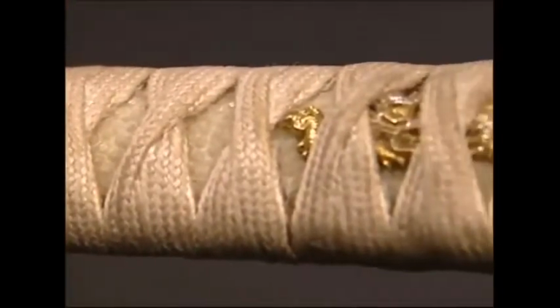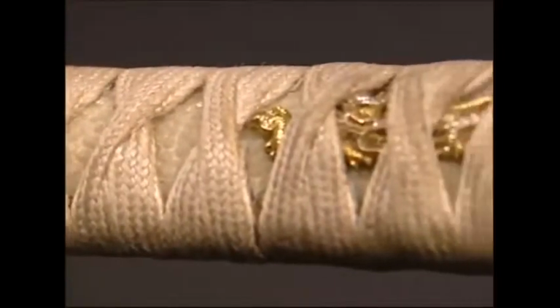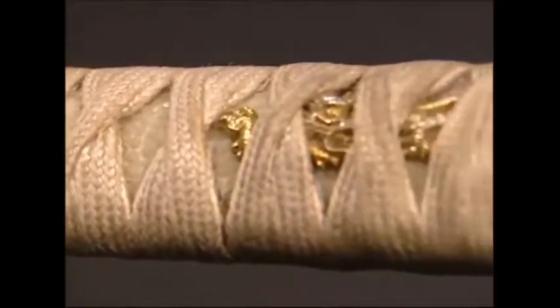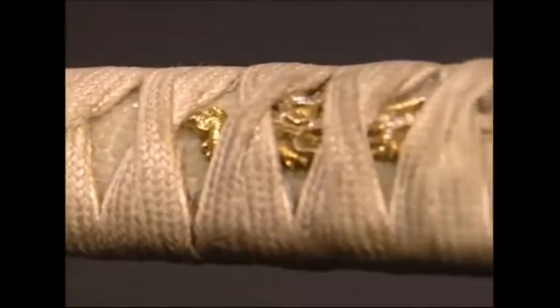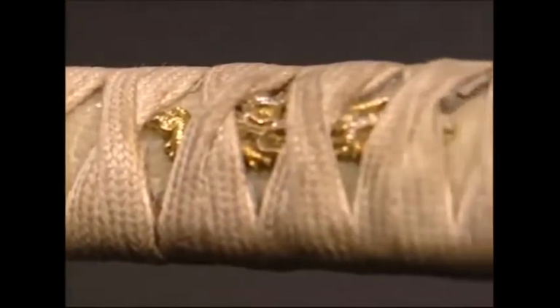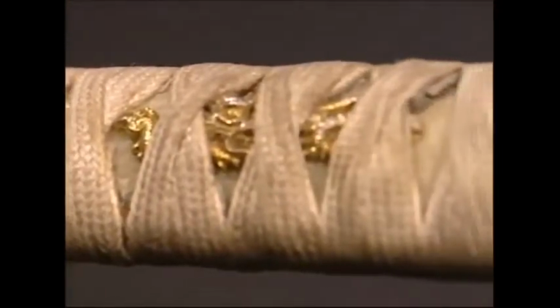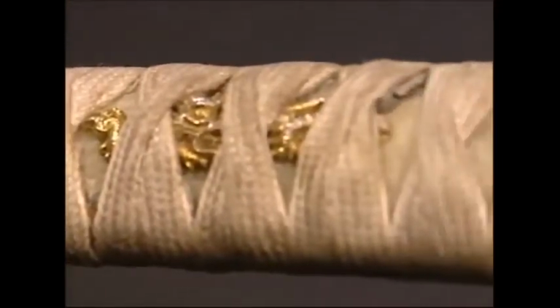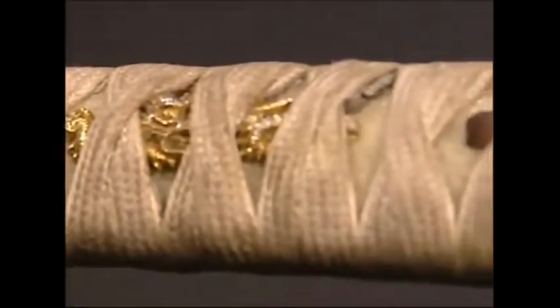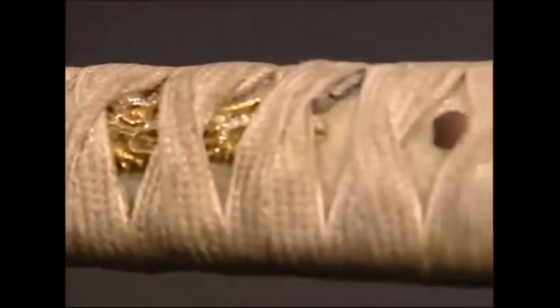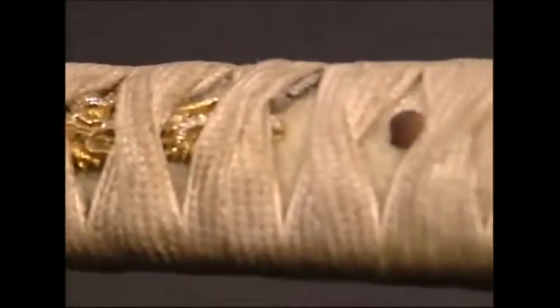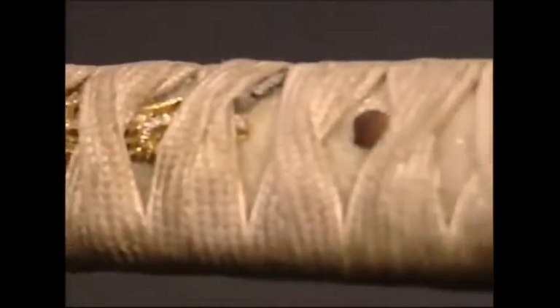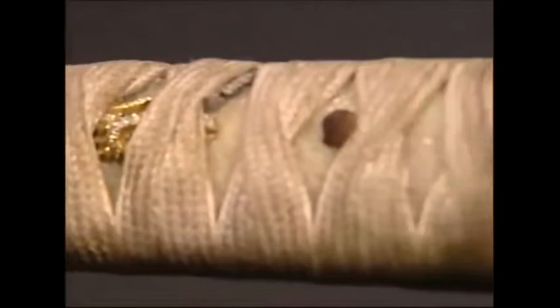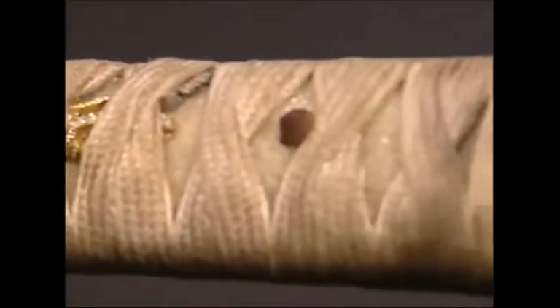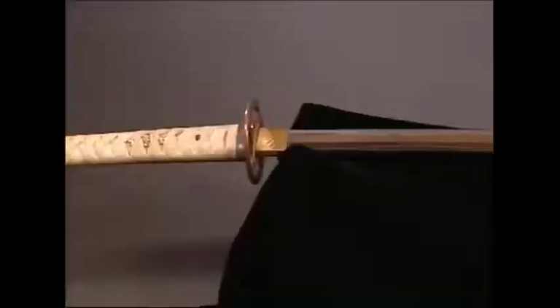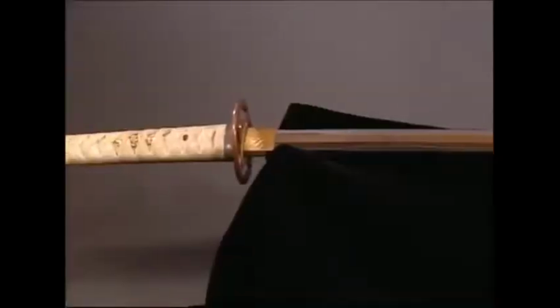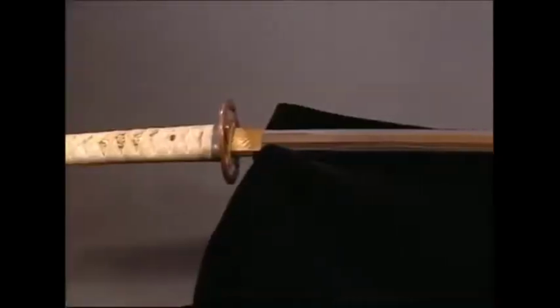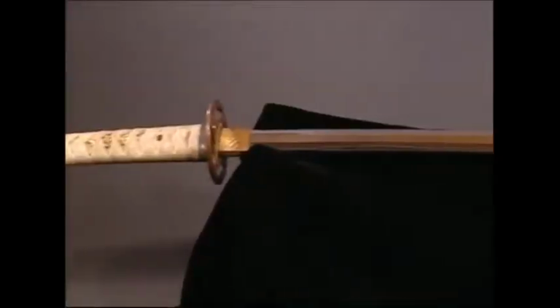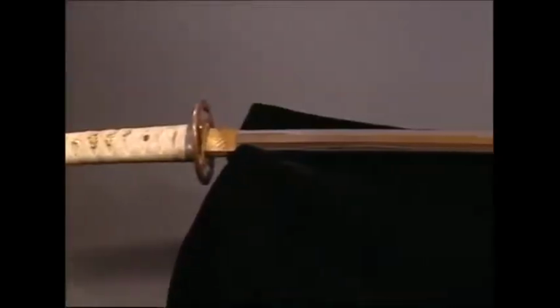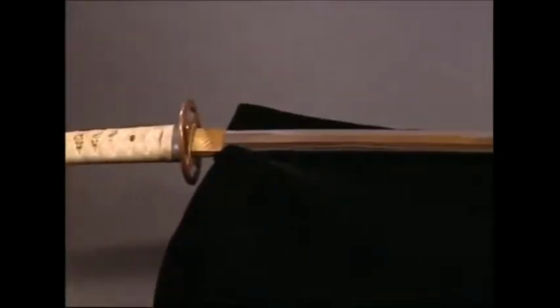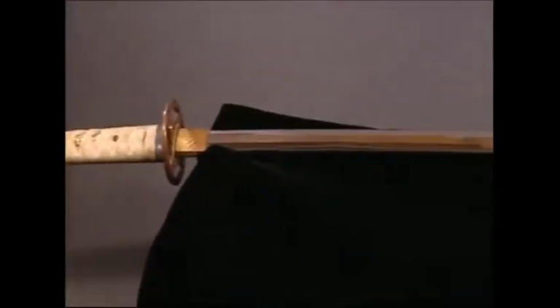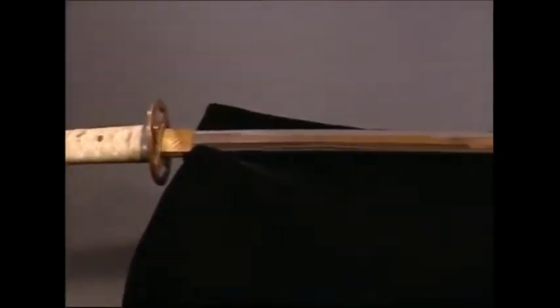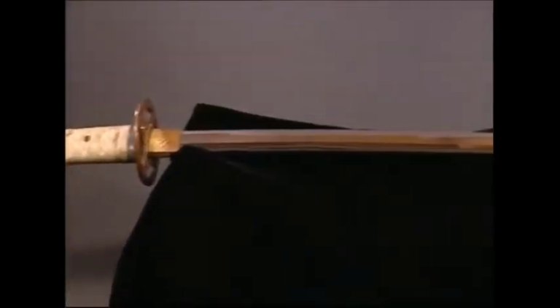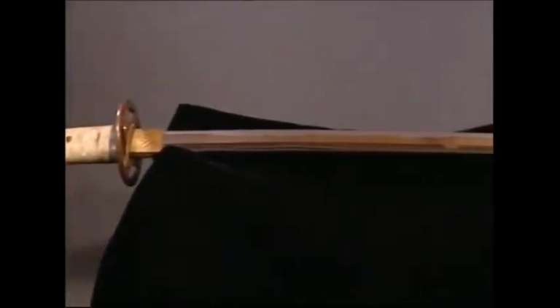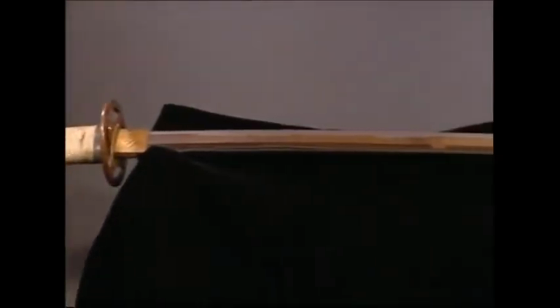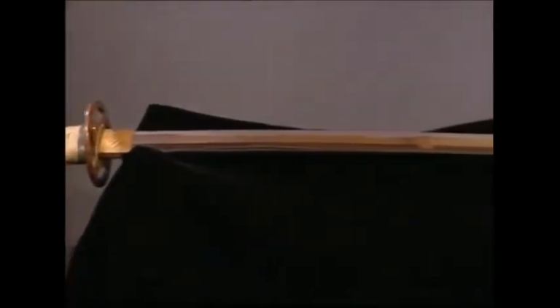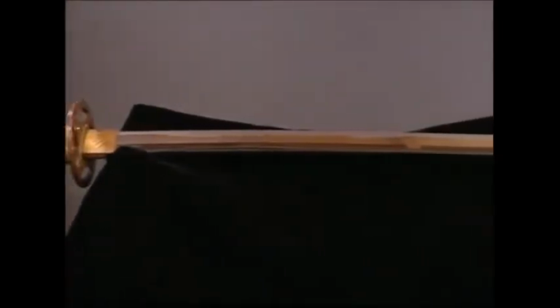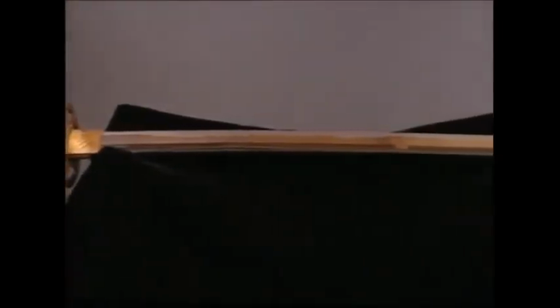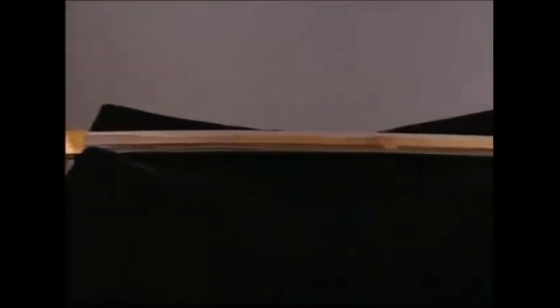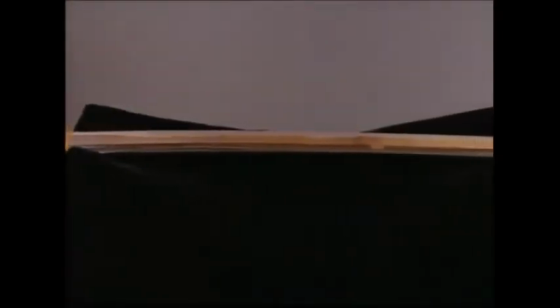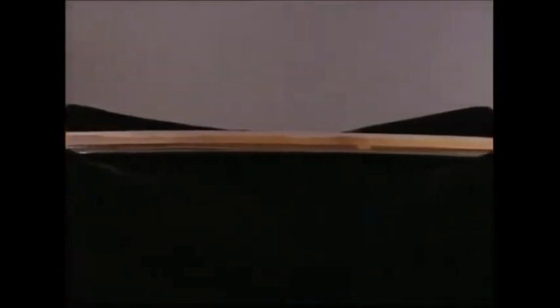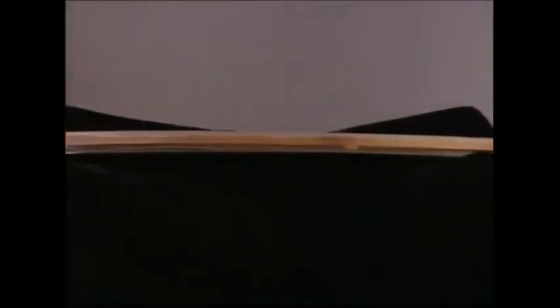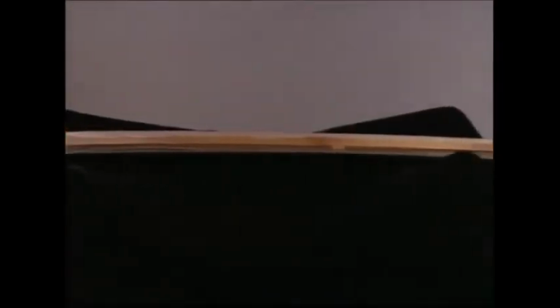Finally, it's given an ornate handle. After three weeks of sweat and toil, there is a single sword.